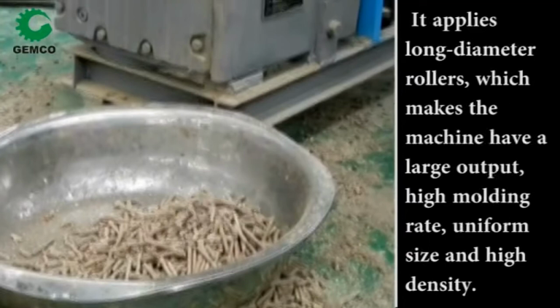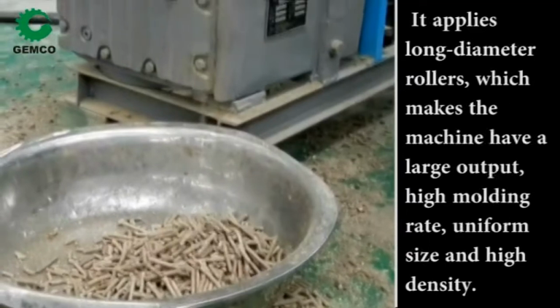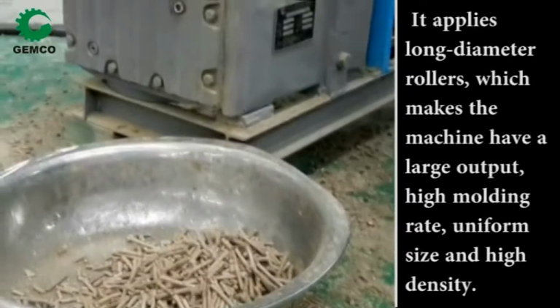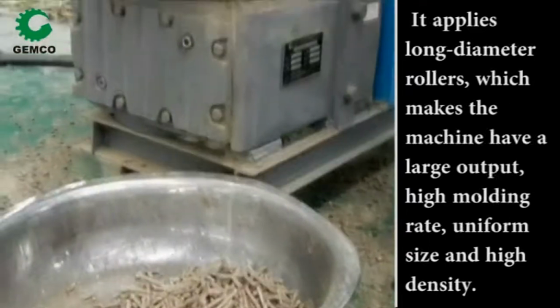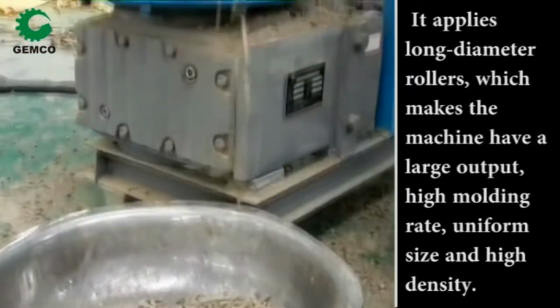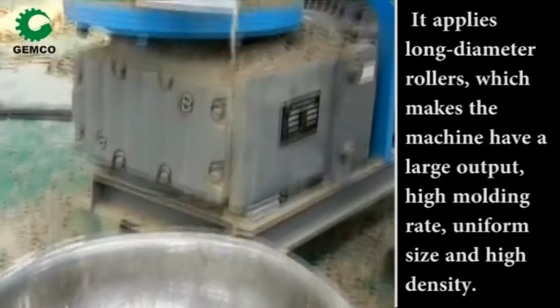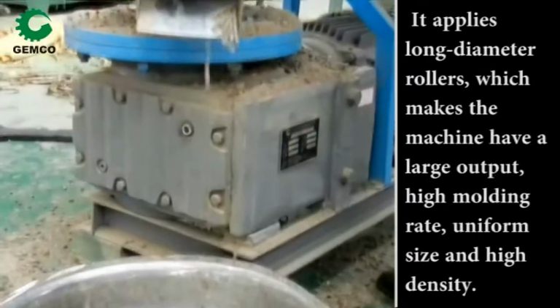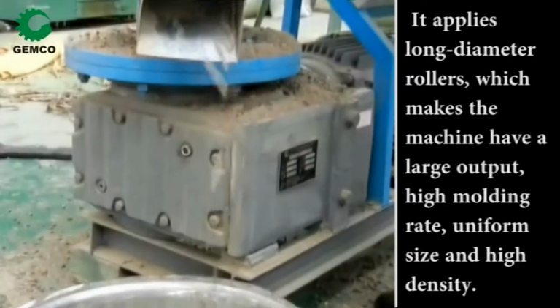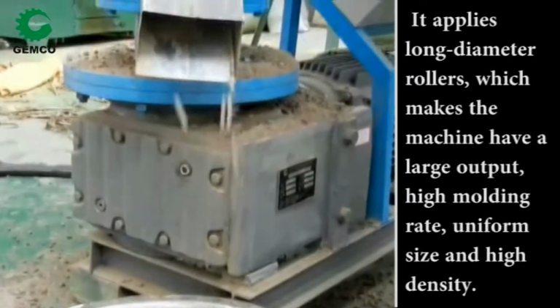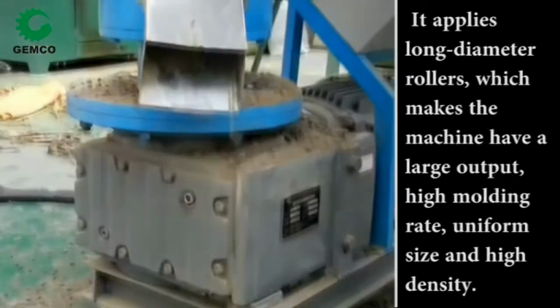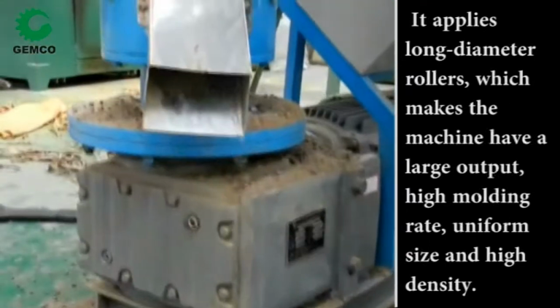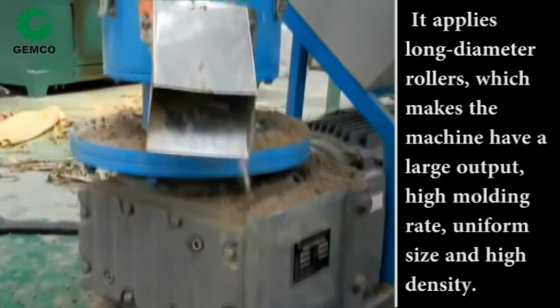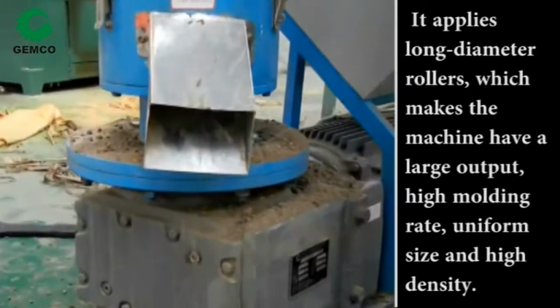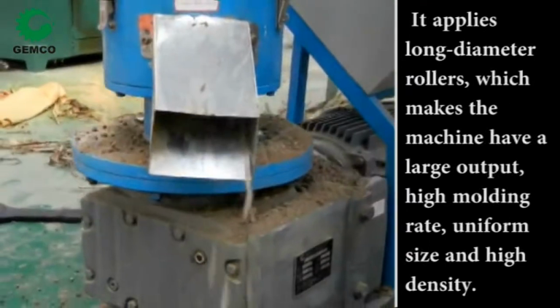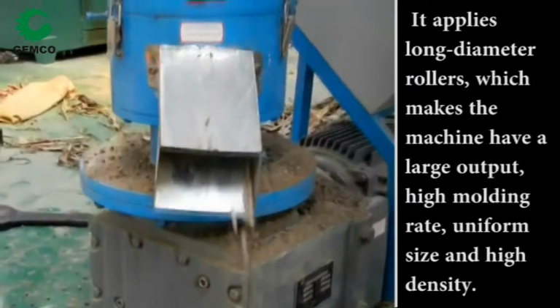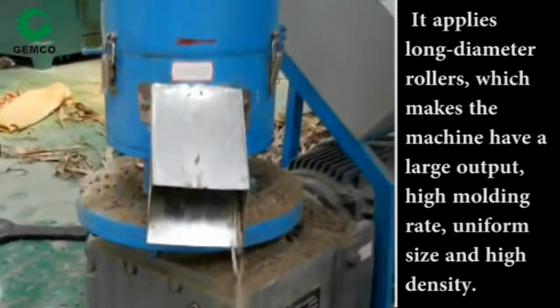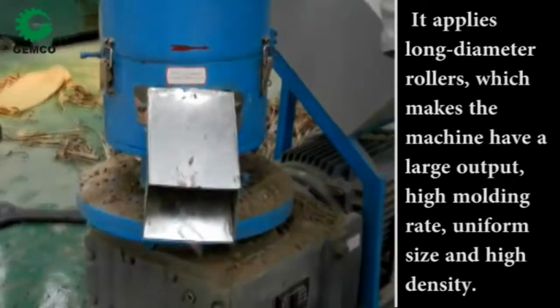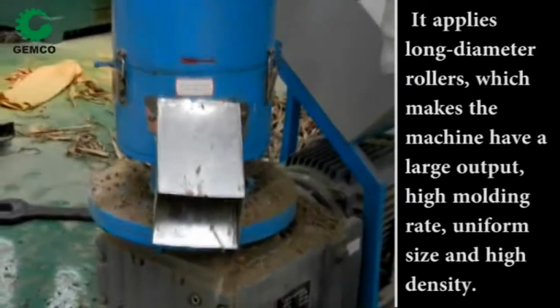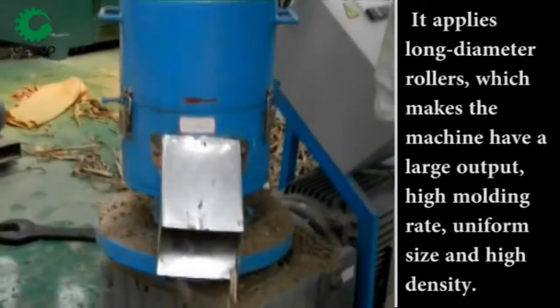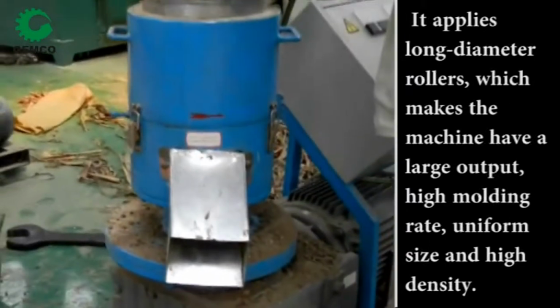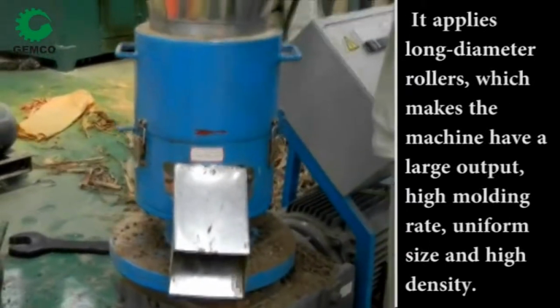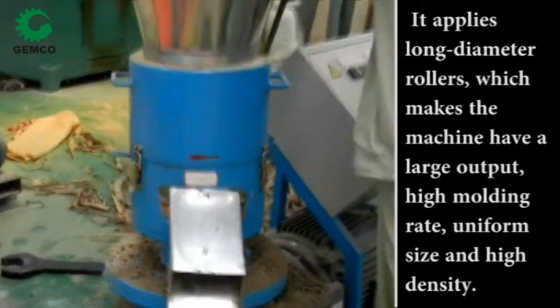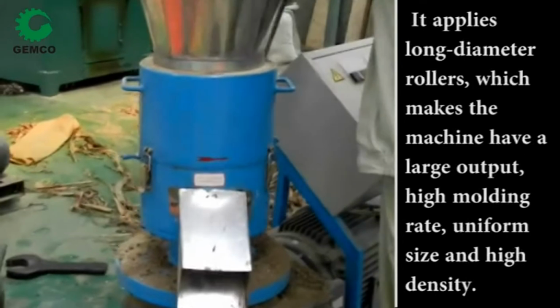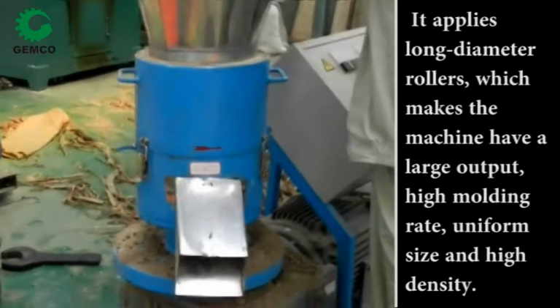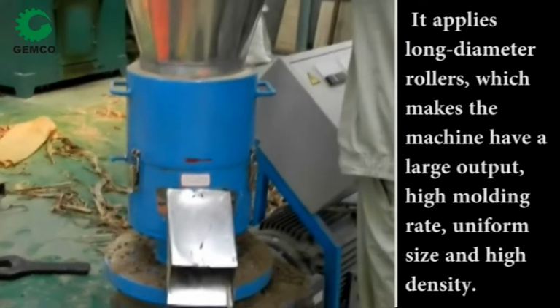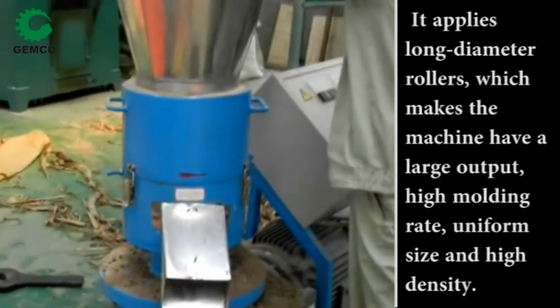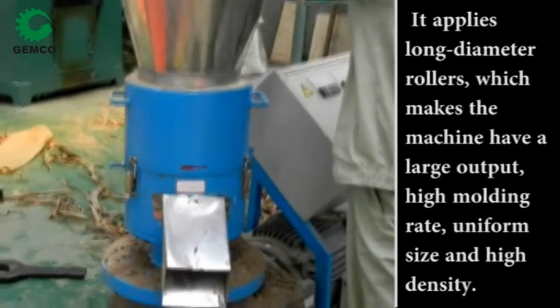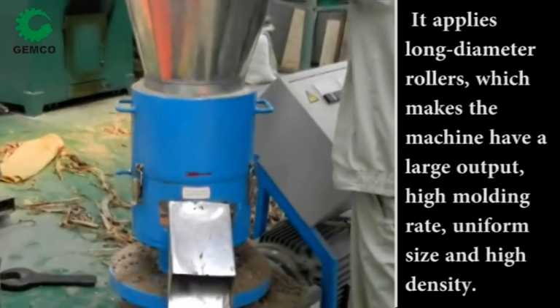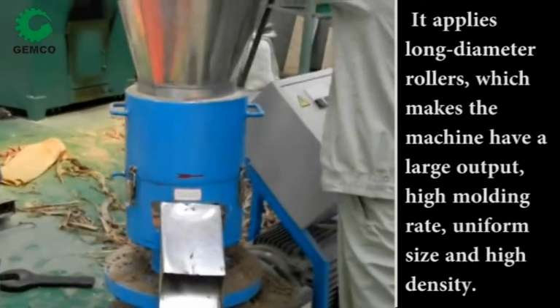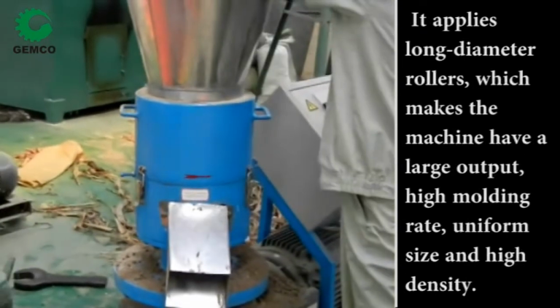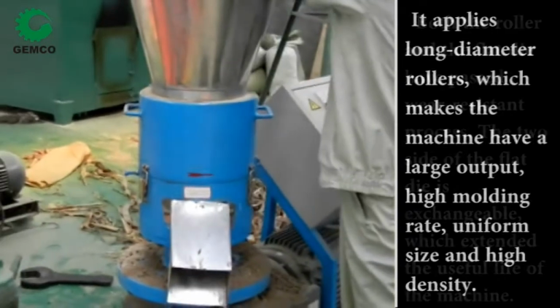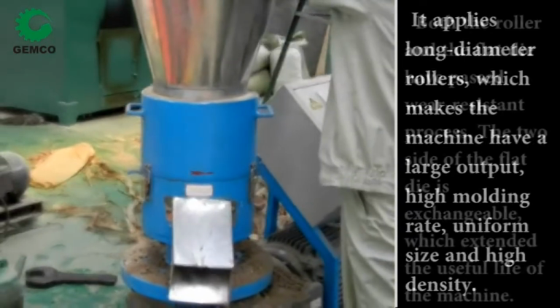It applies long-diameter rollers, which makes the machine have a large output, high molding rate, uniform size, and high density.